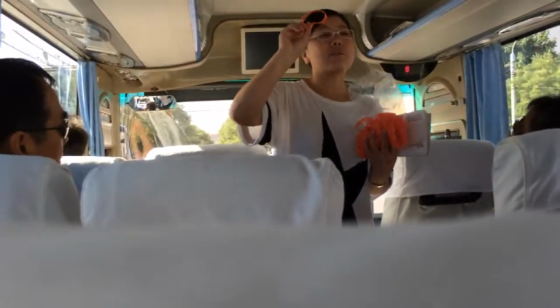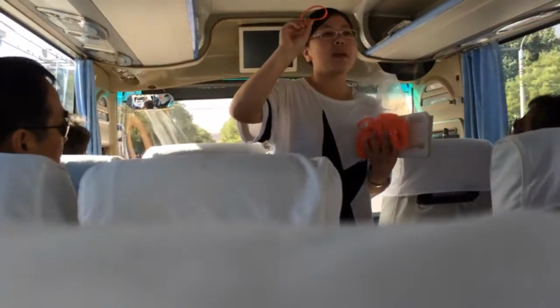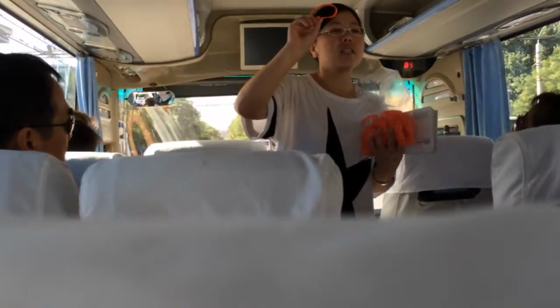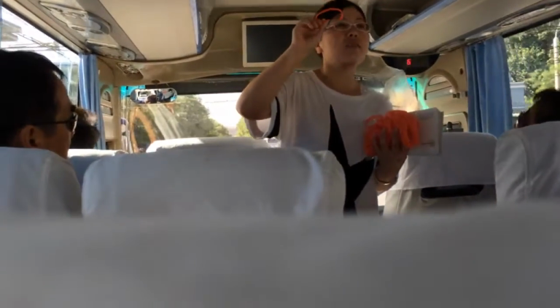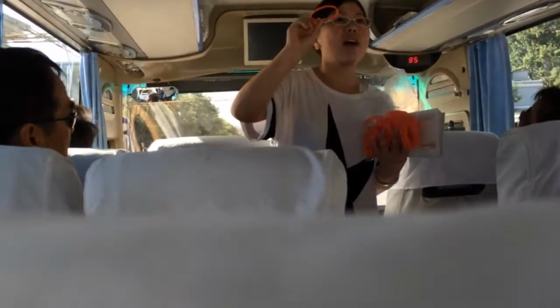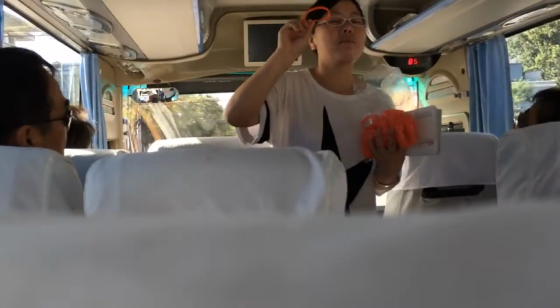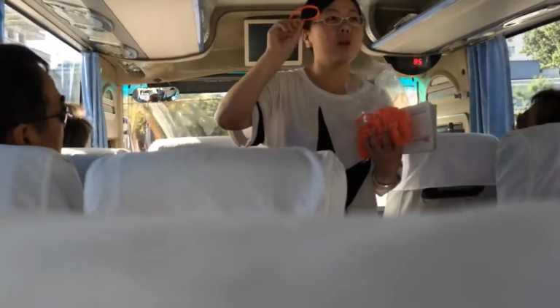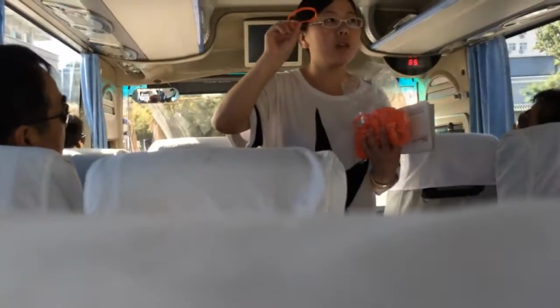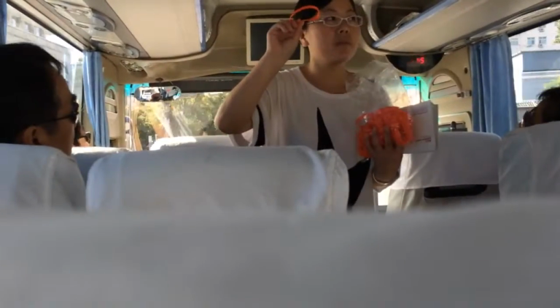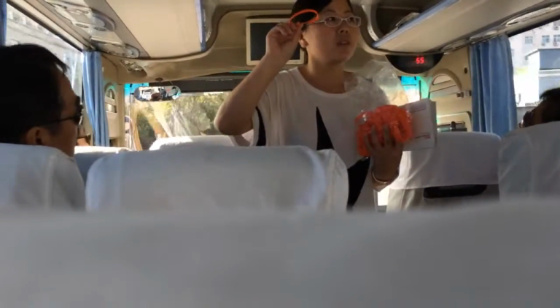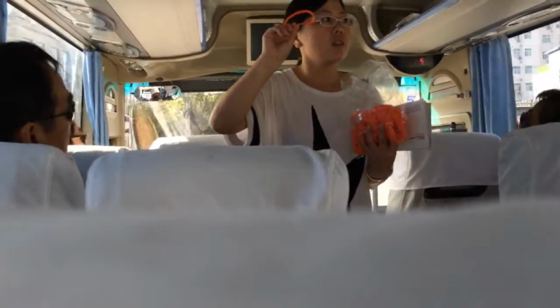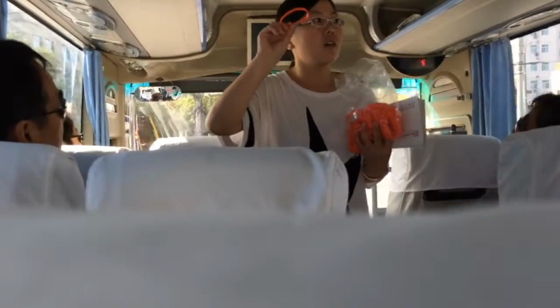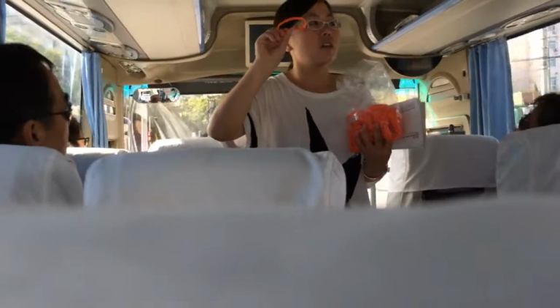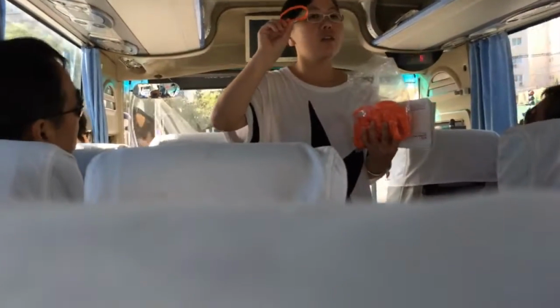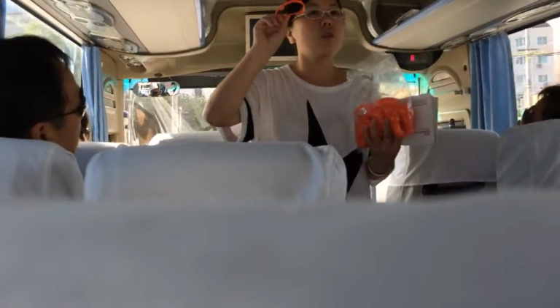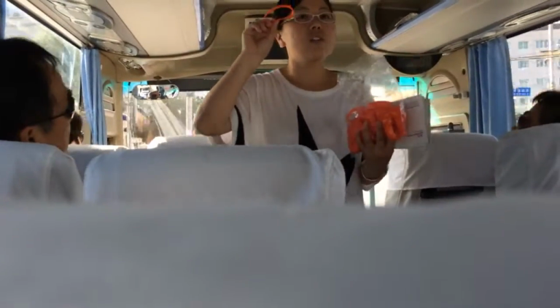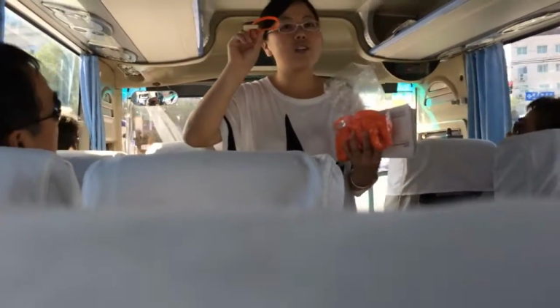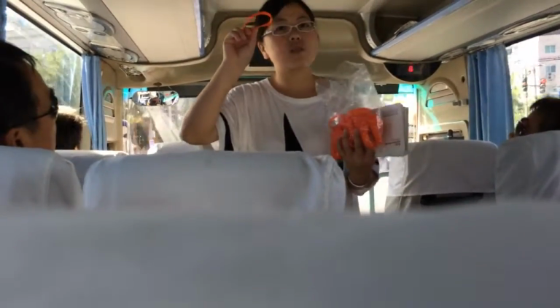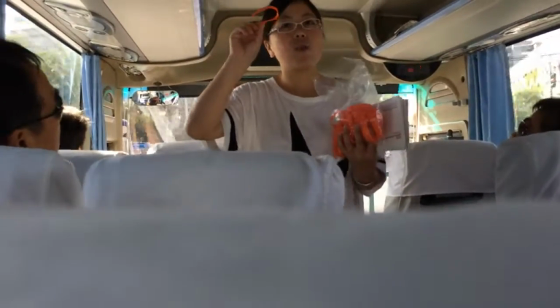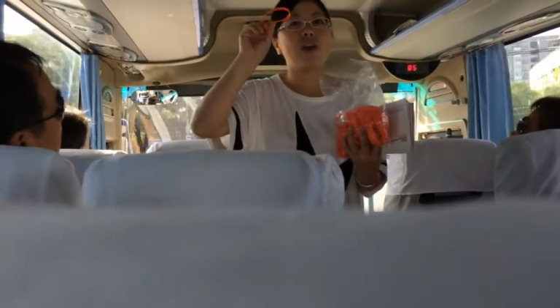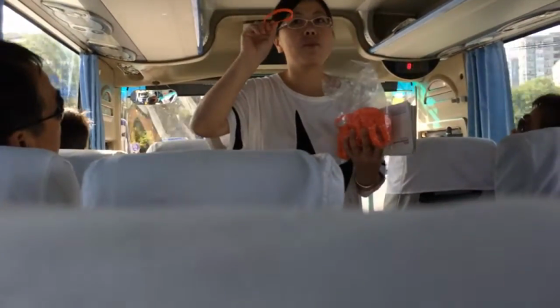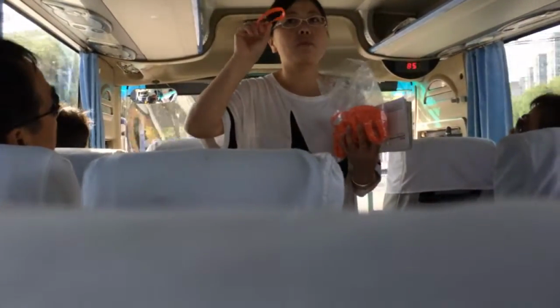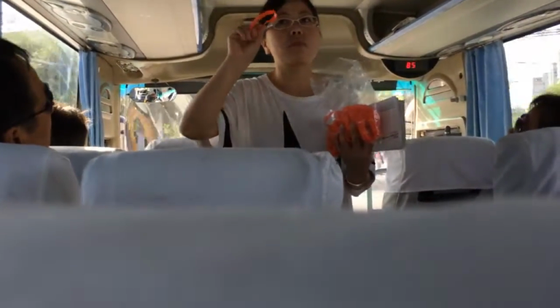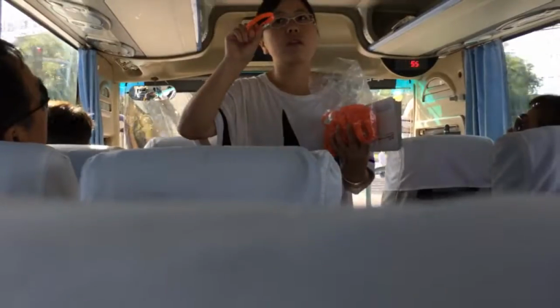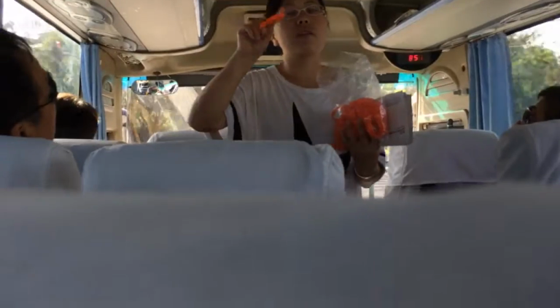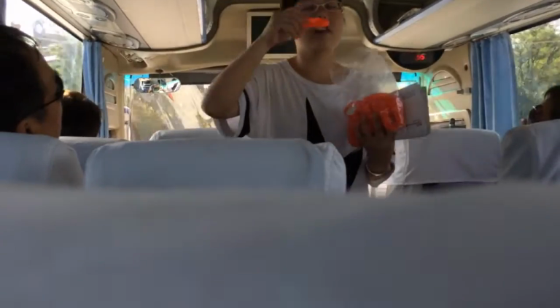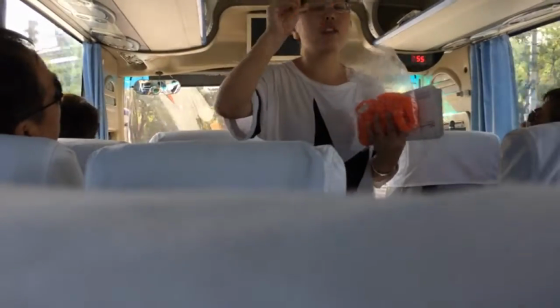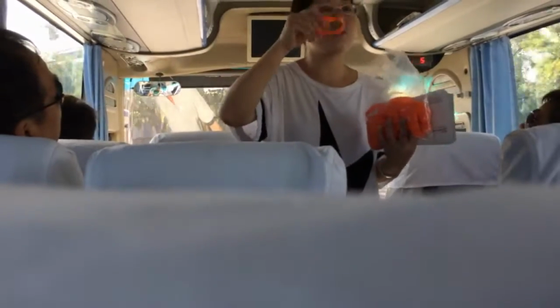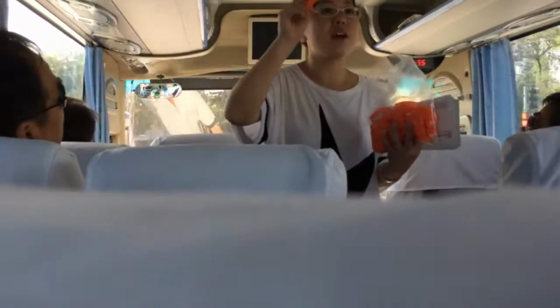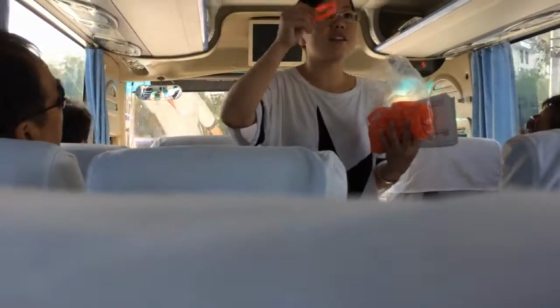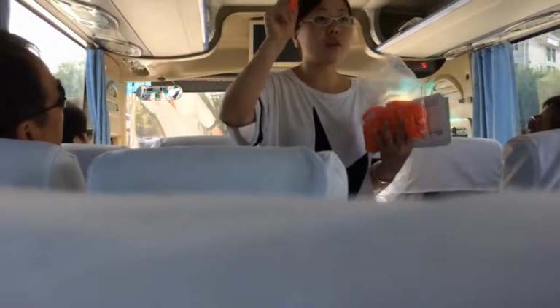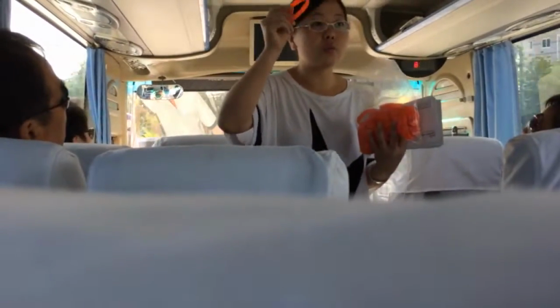Sometimes if you have problems, the local villagers will help you, if they know you are in our group.